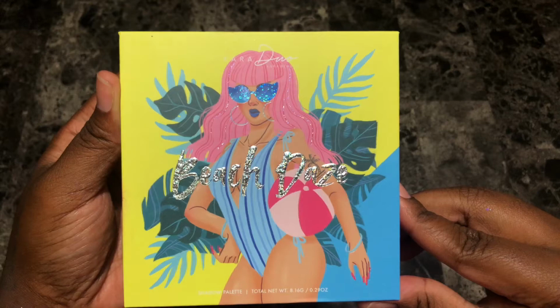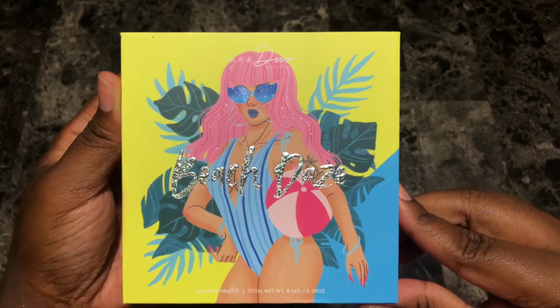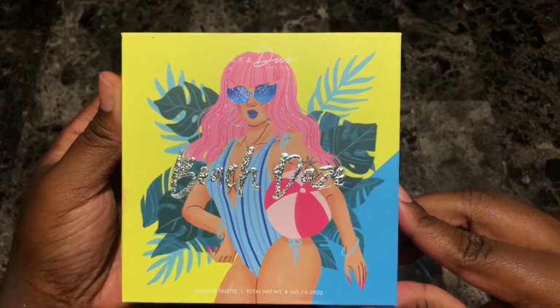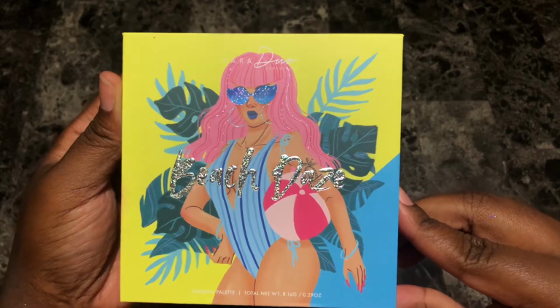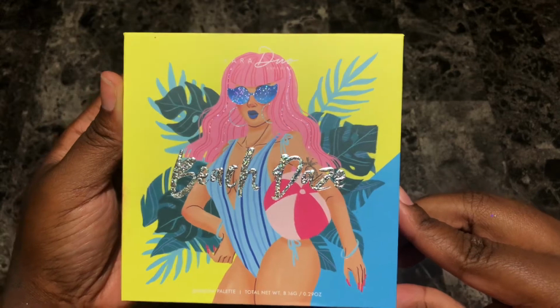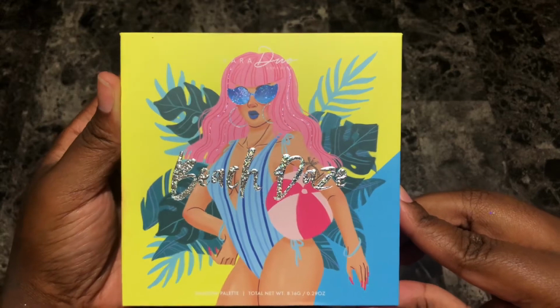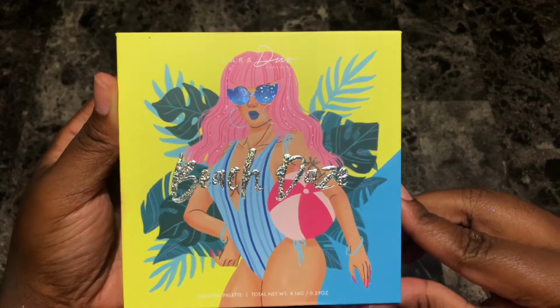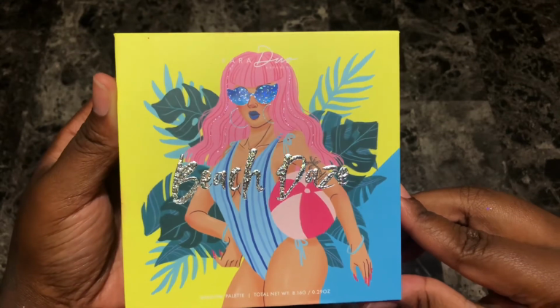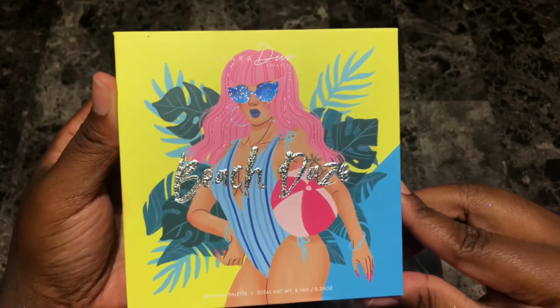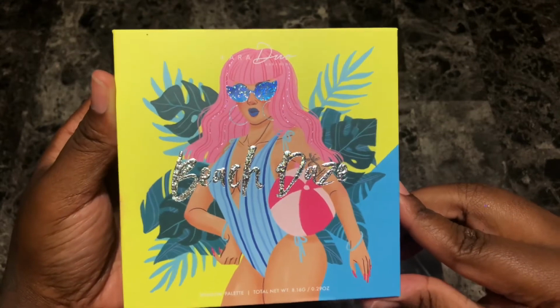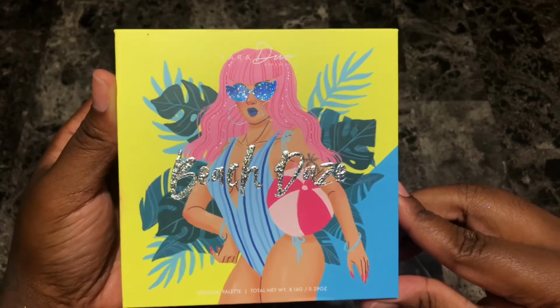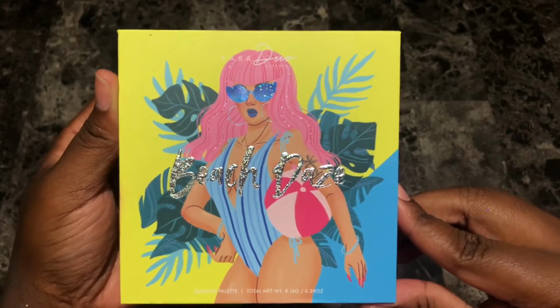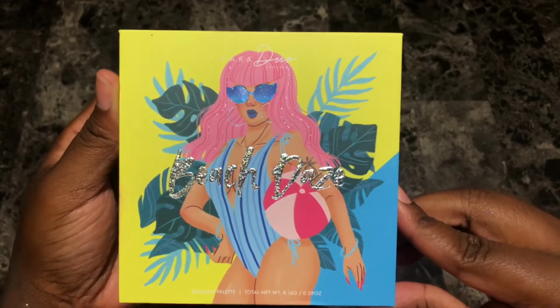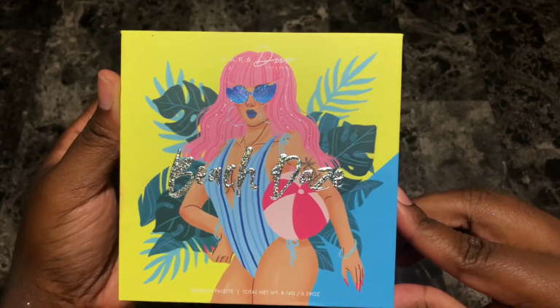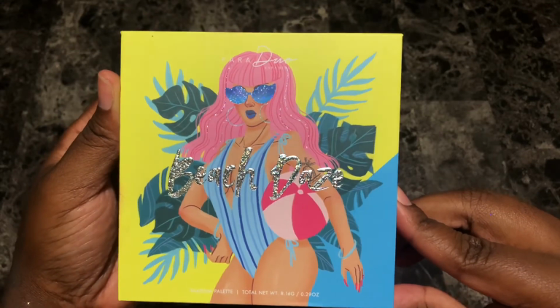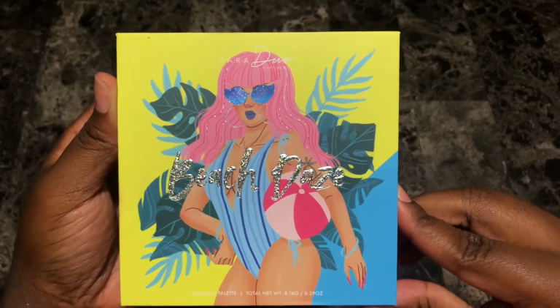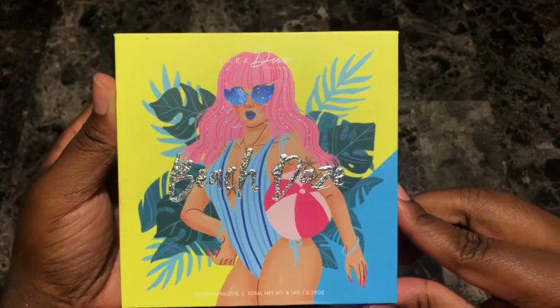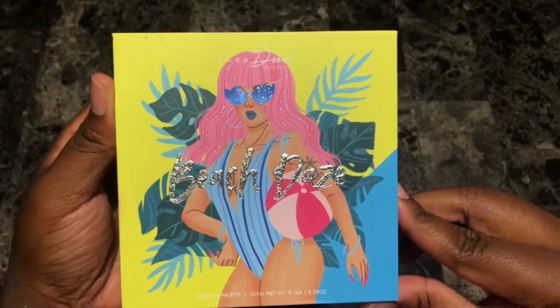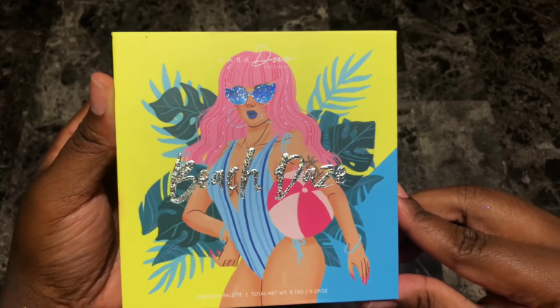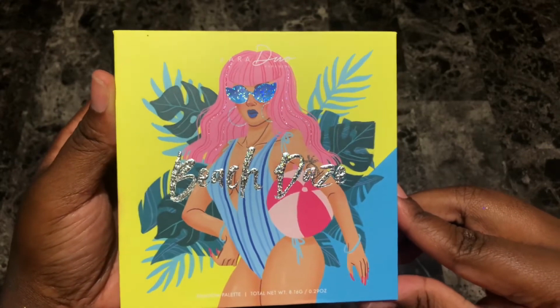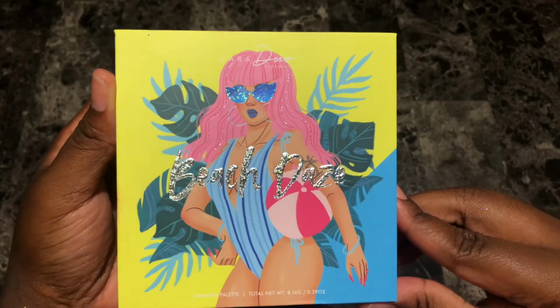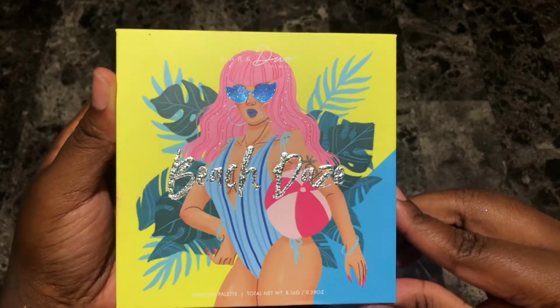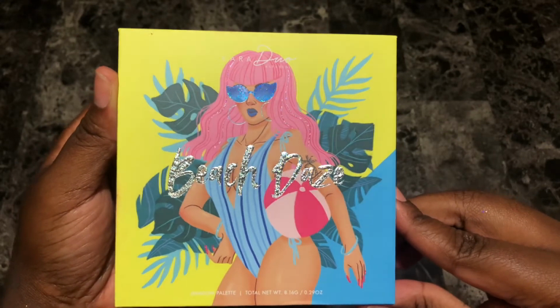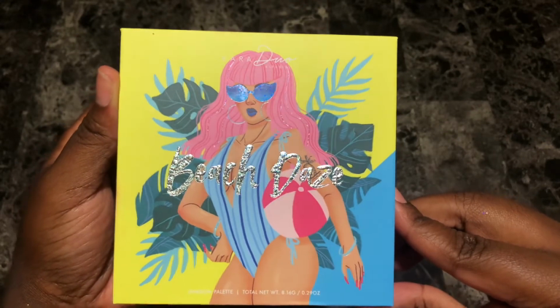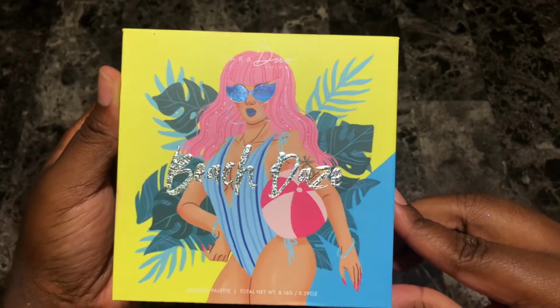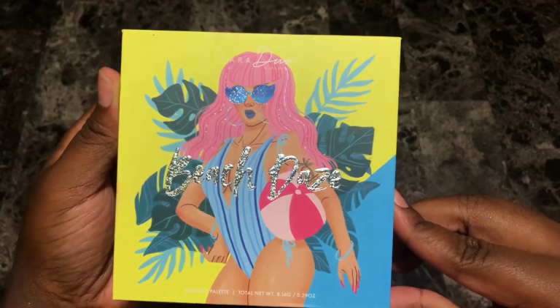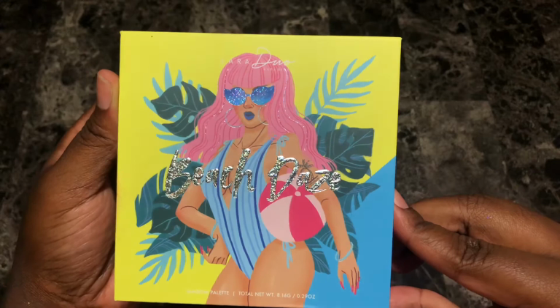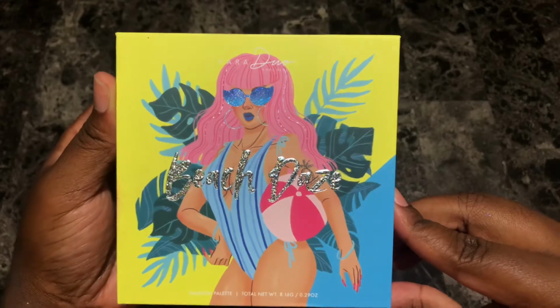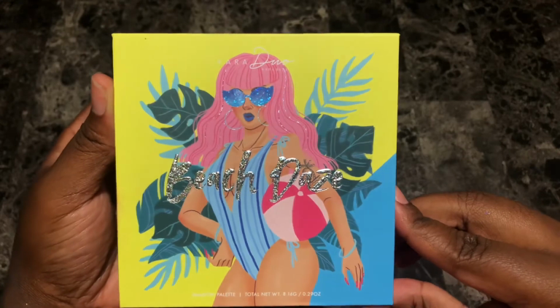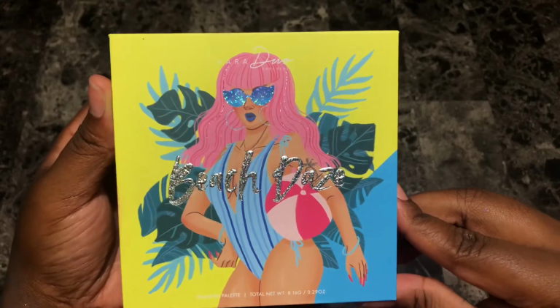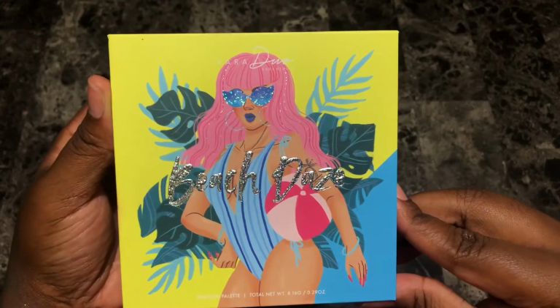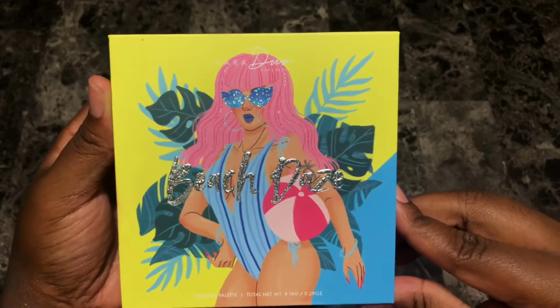Hey everyone, this is Alisha and welcome to my channel. Today I'm going to be doing swatches of the Cara Beauty Beach Days eyeshadow palette.